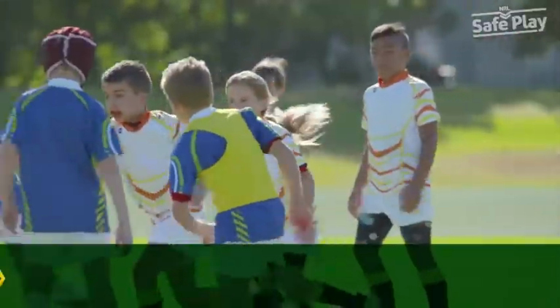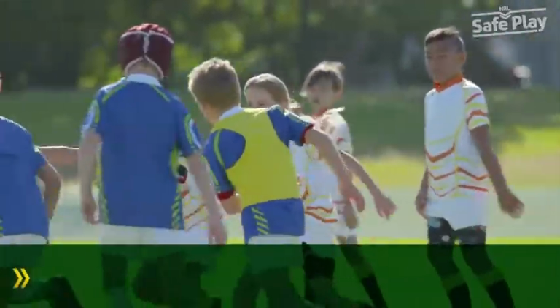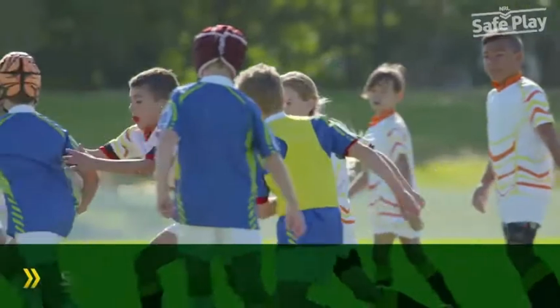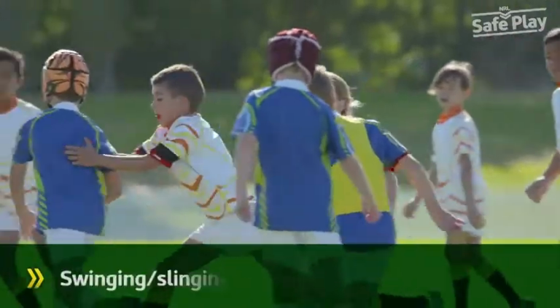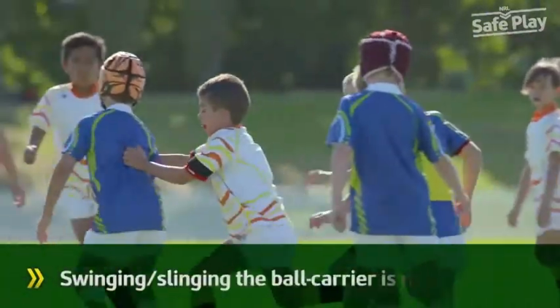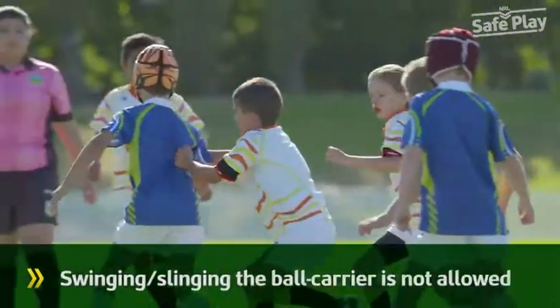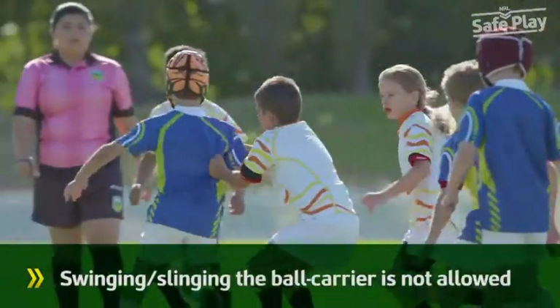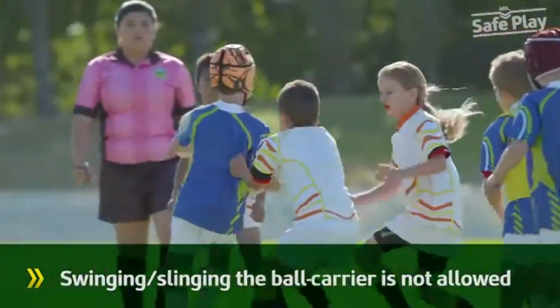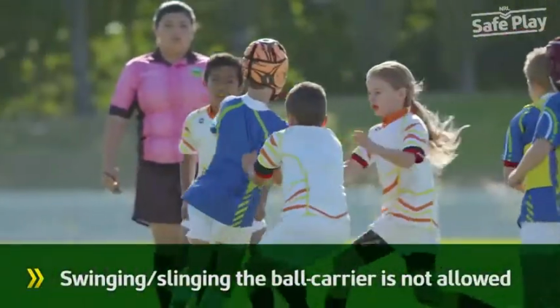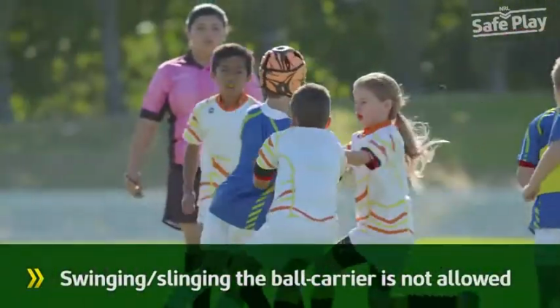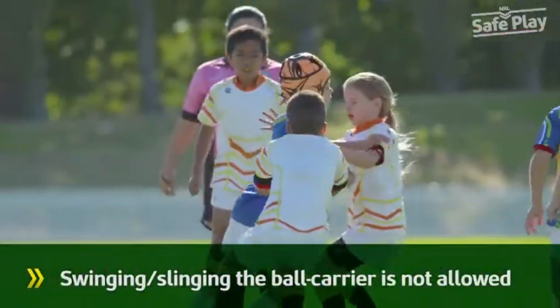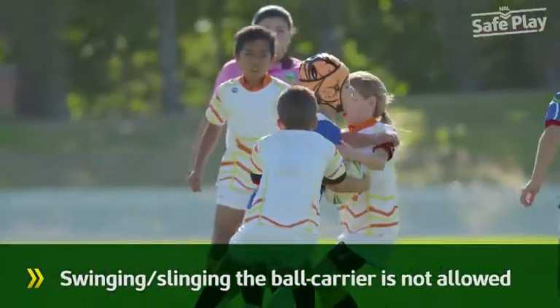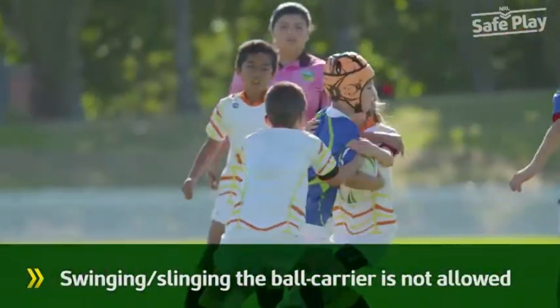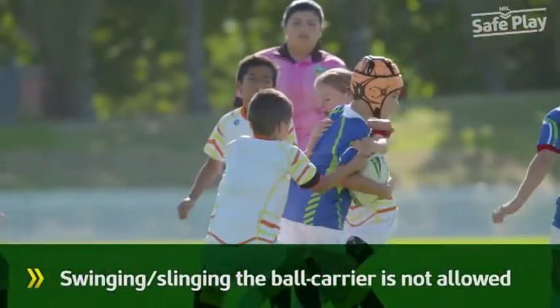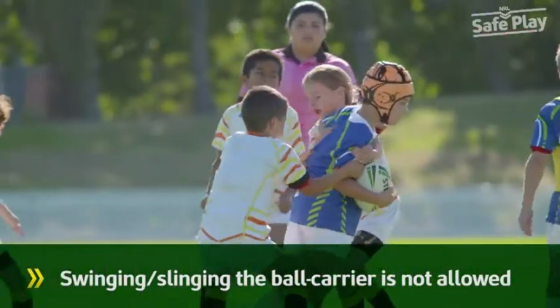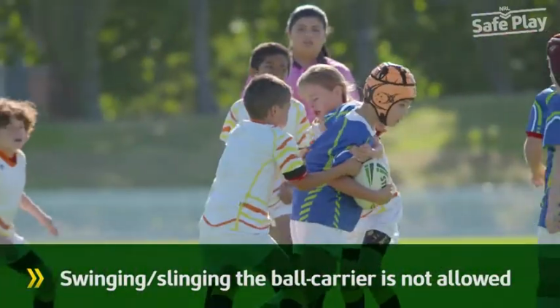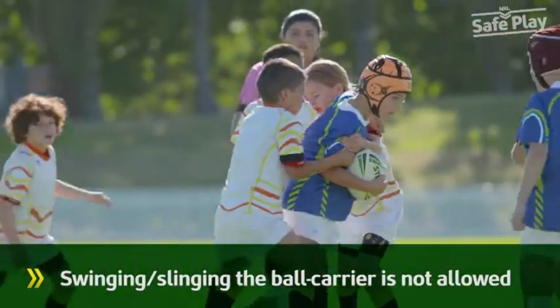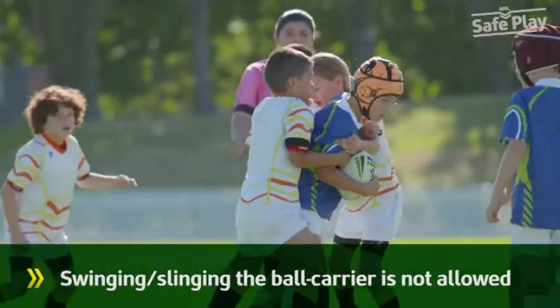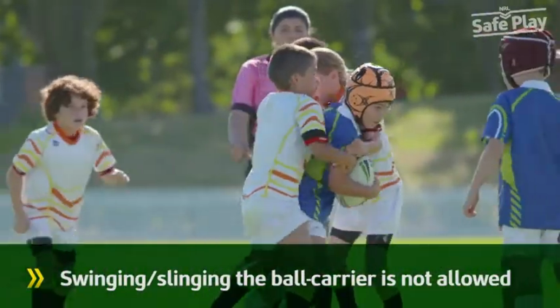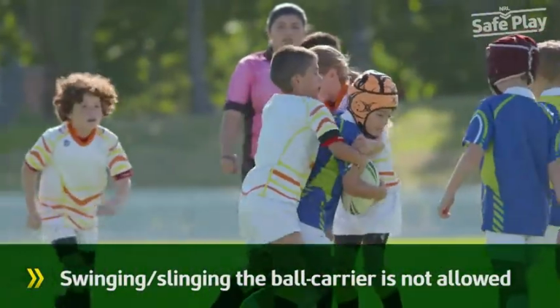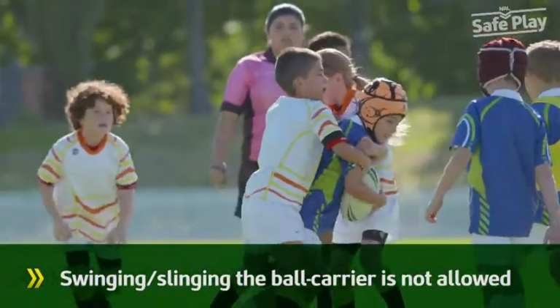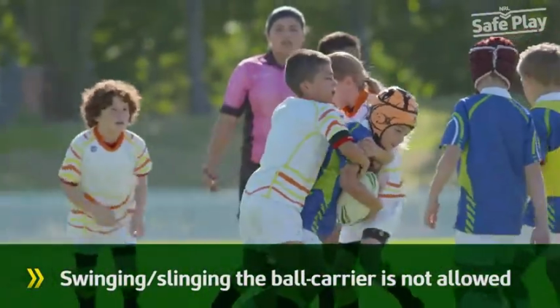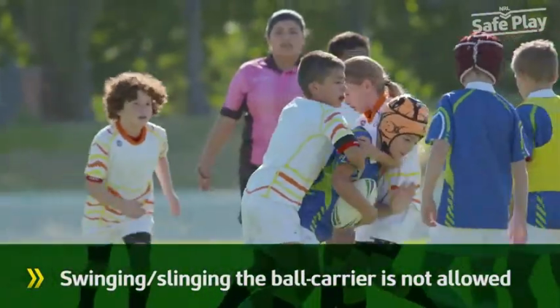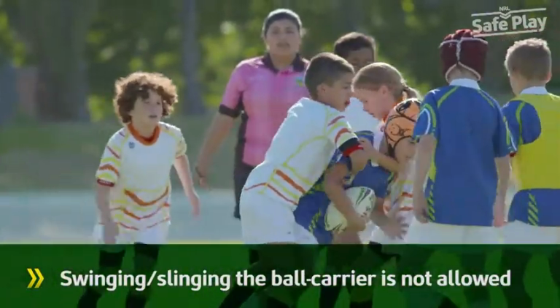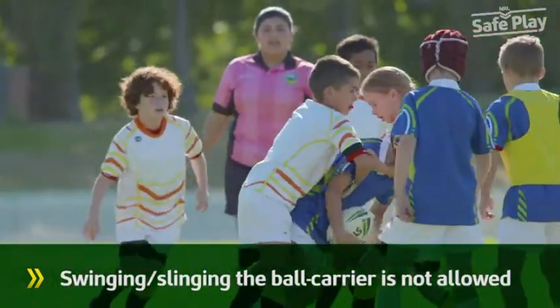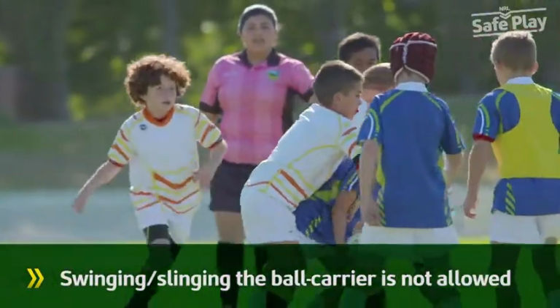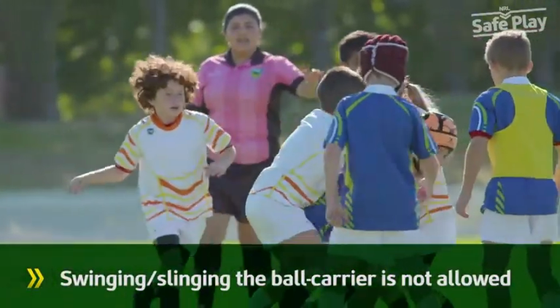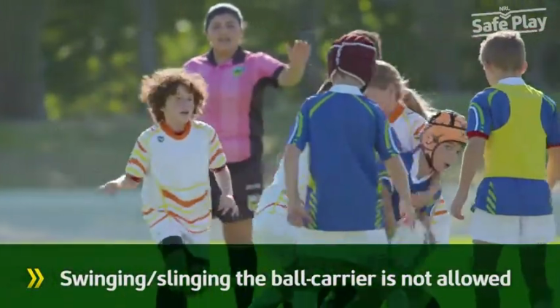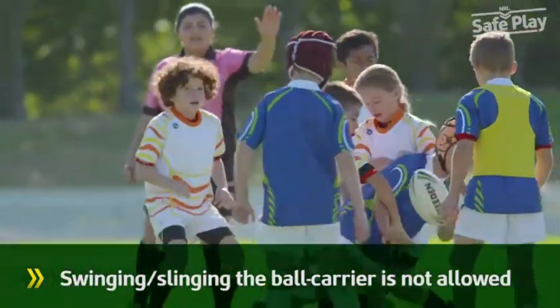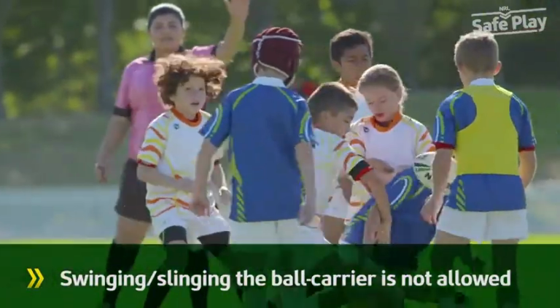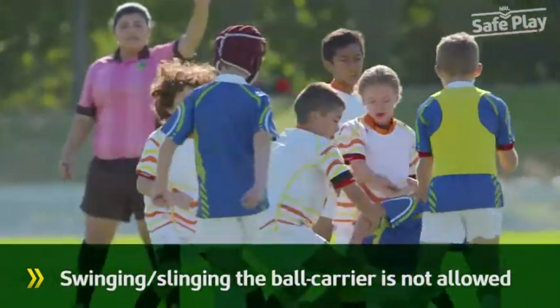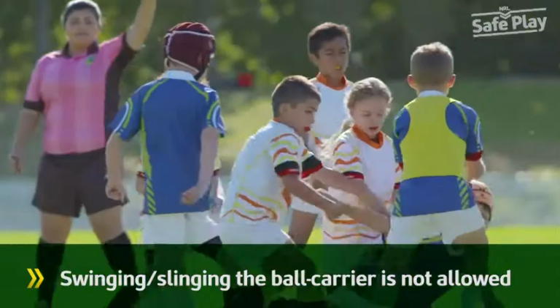Defending players are not allowed to swing or sling a player, which includes the body and clothing.